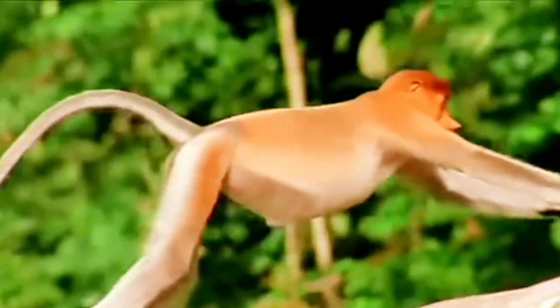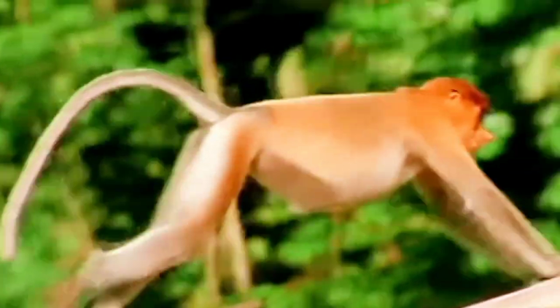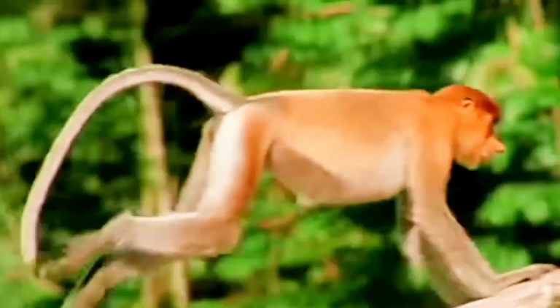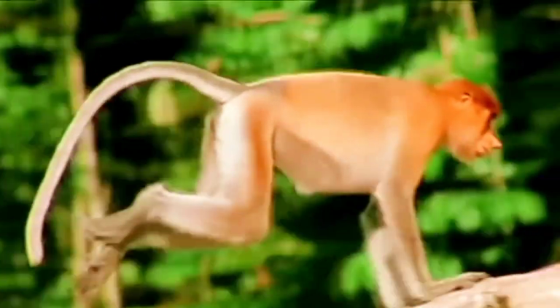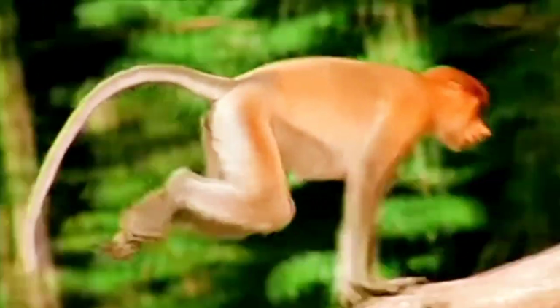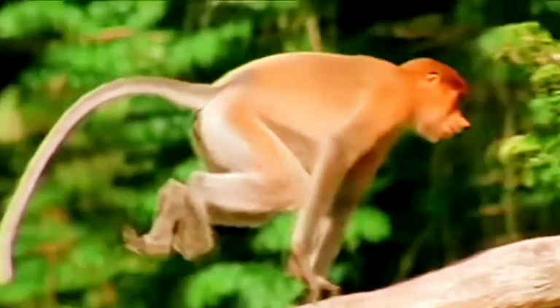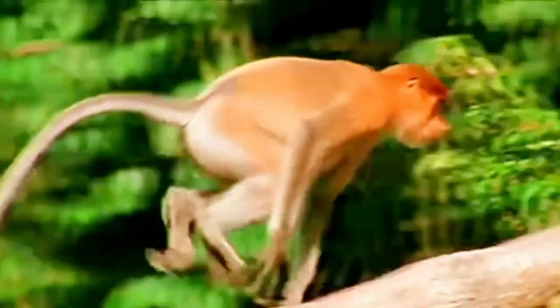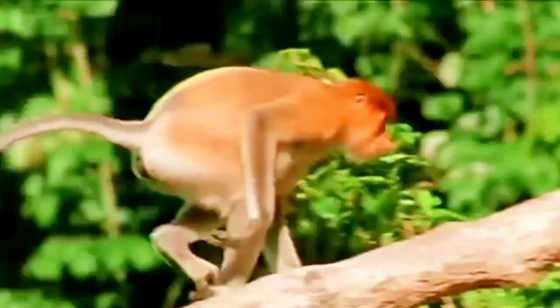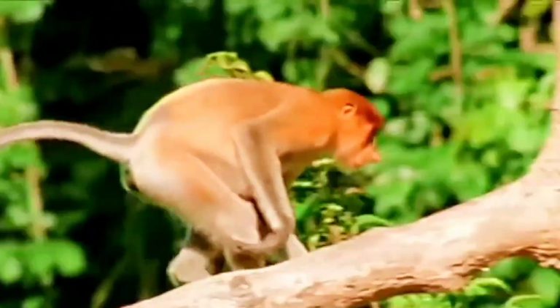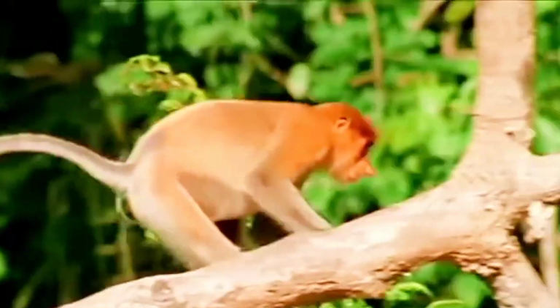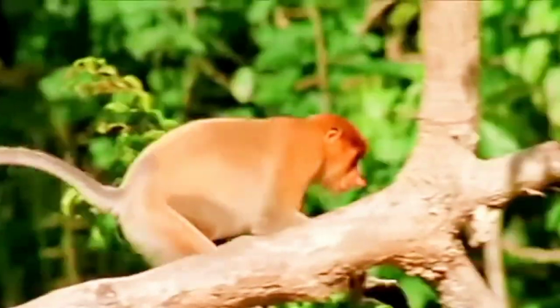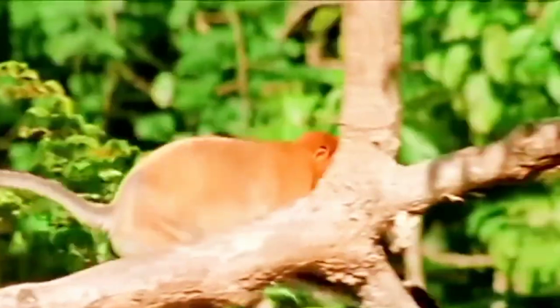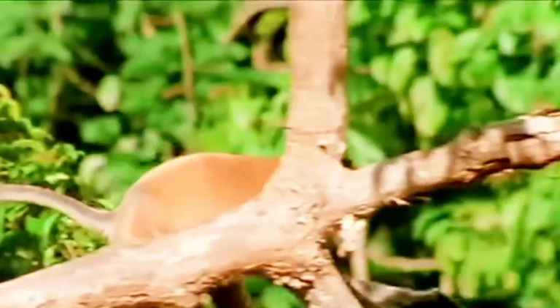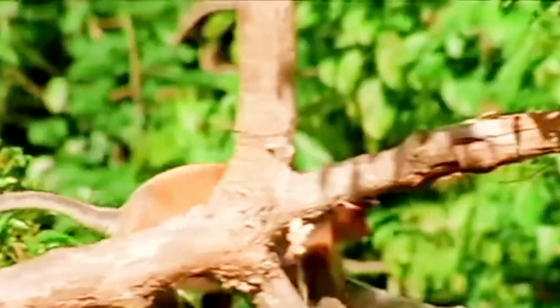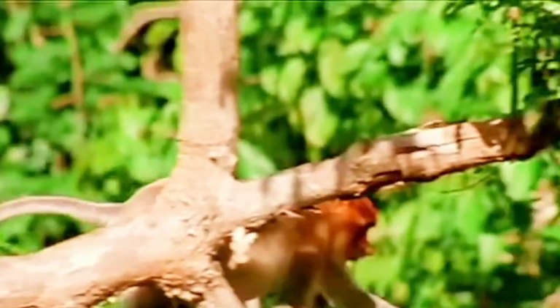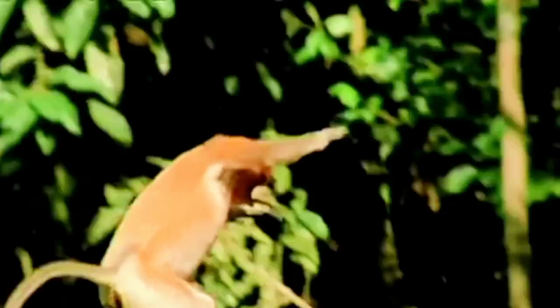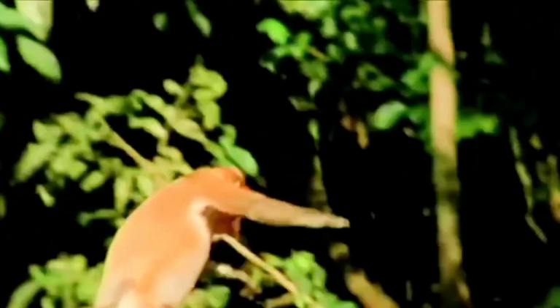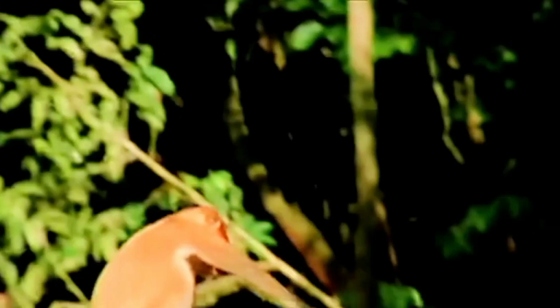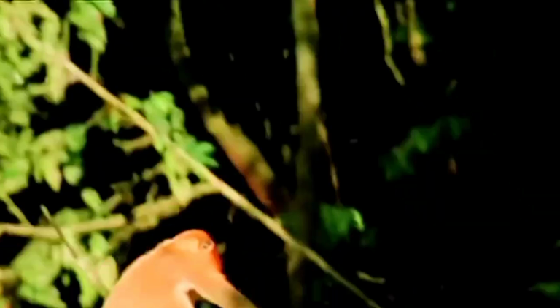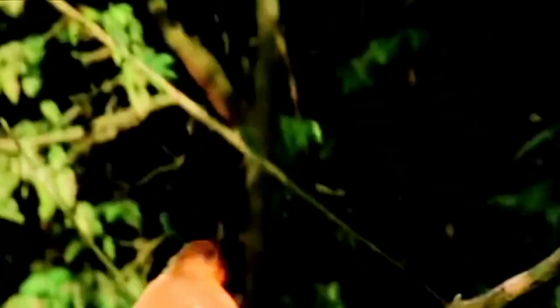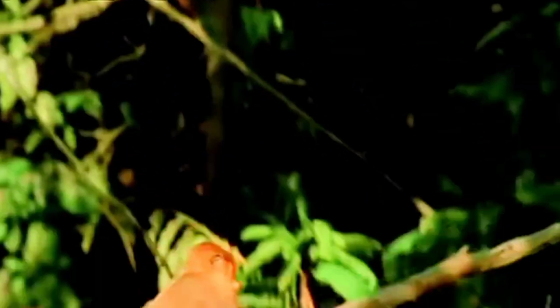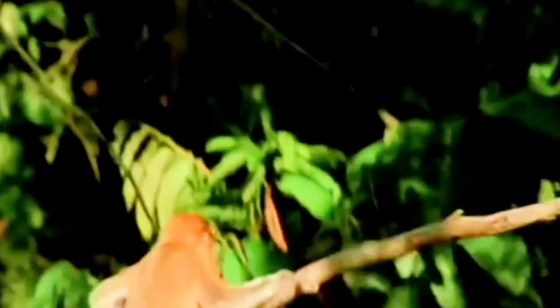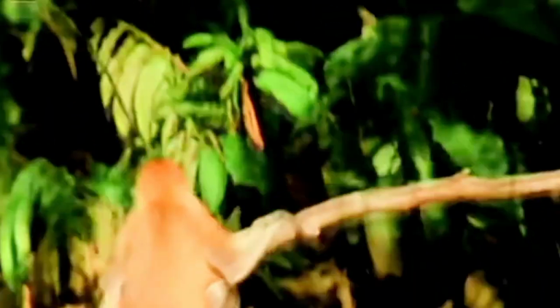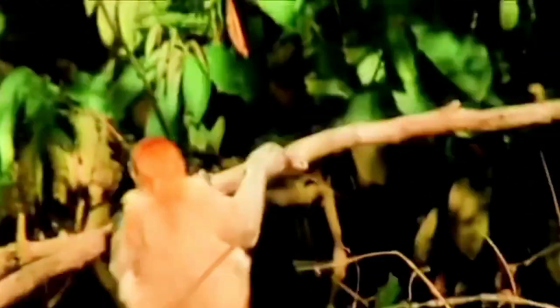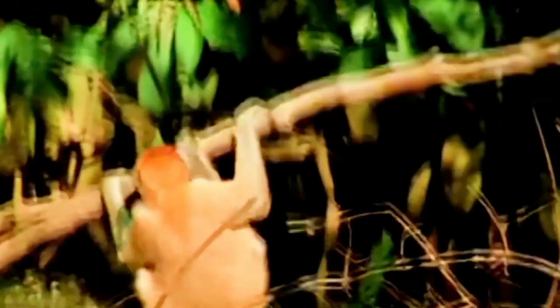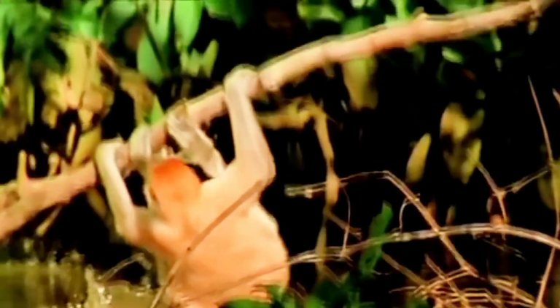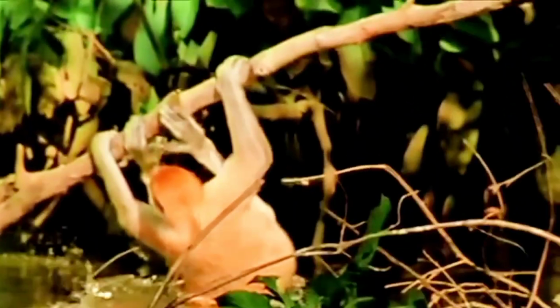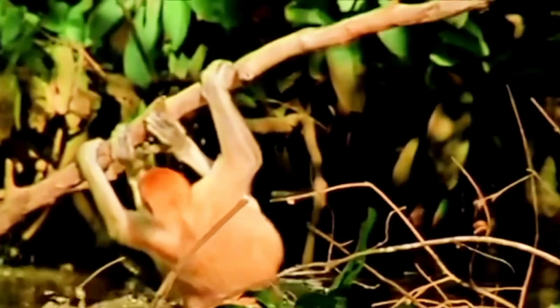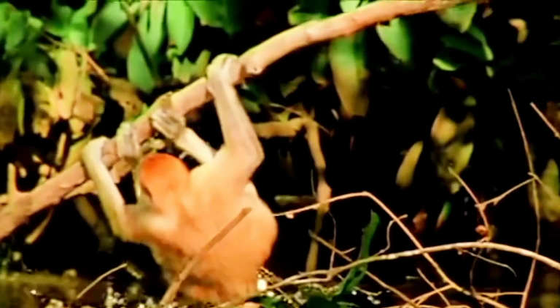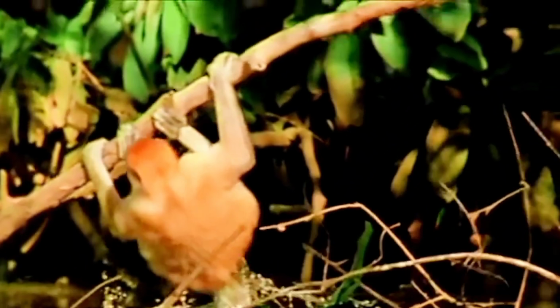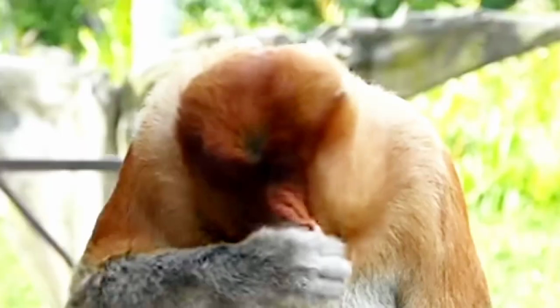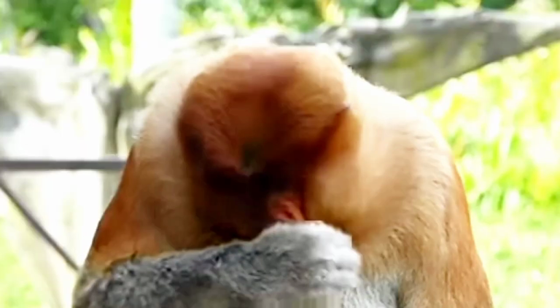If you enjoyed this video, don't forget to like, subscribe, and hit that notification bell for more exciting wildlife content.